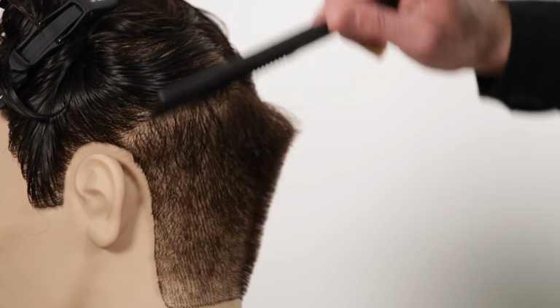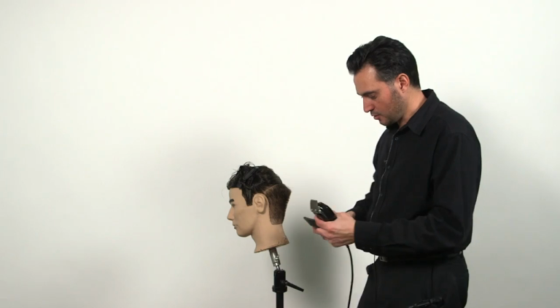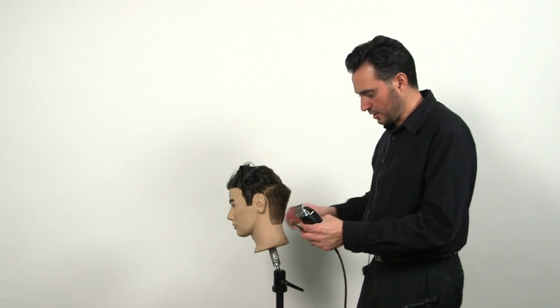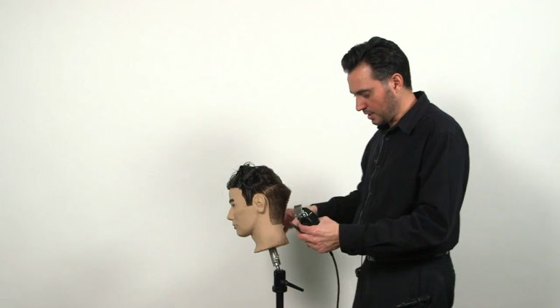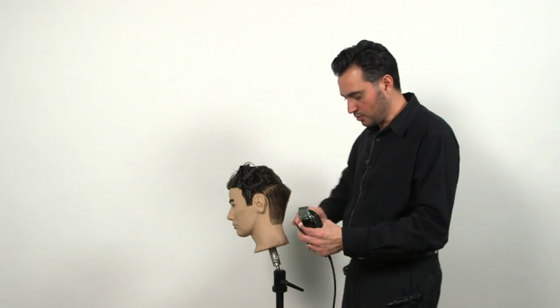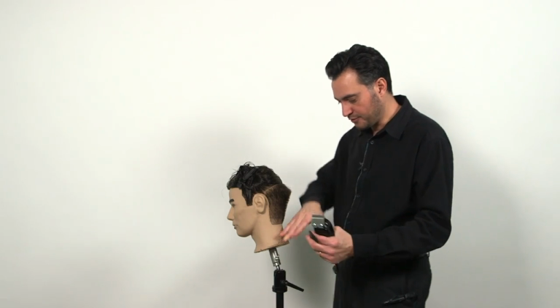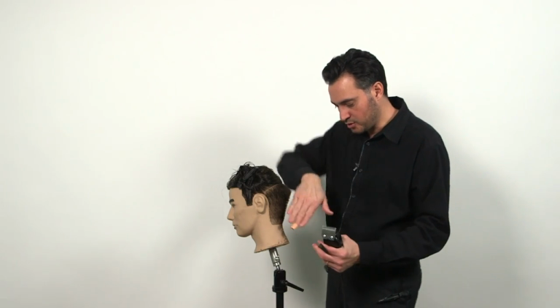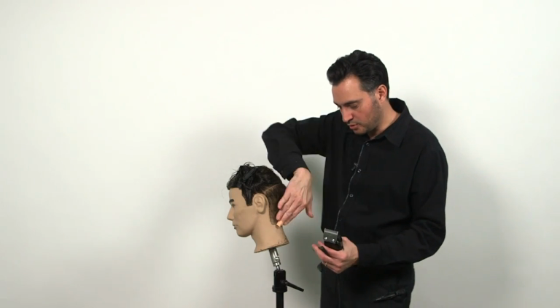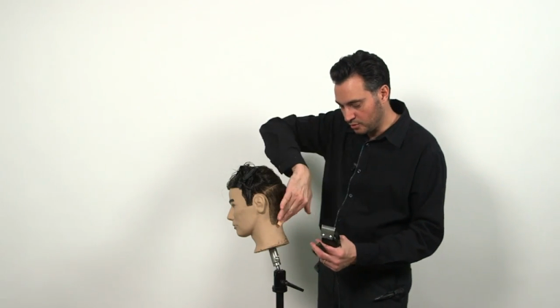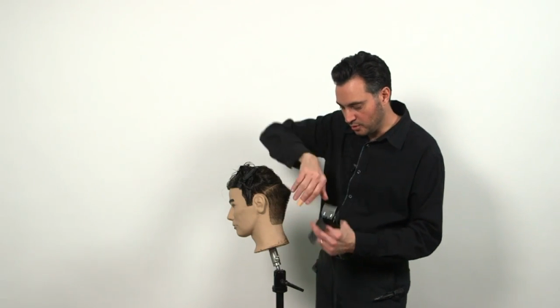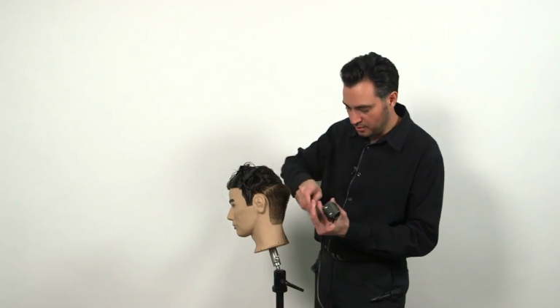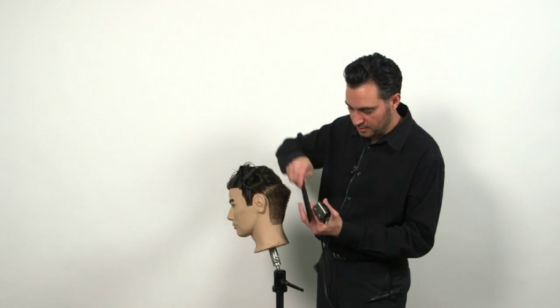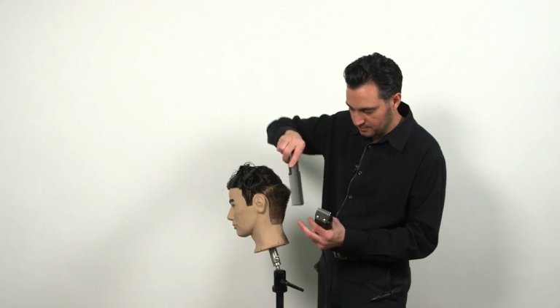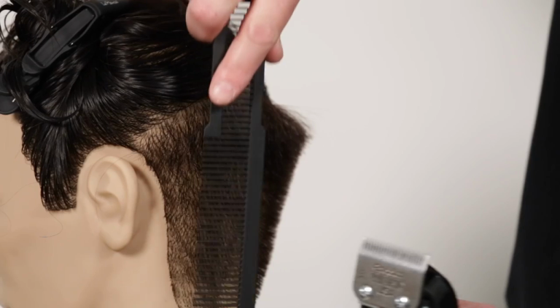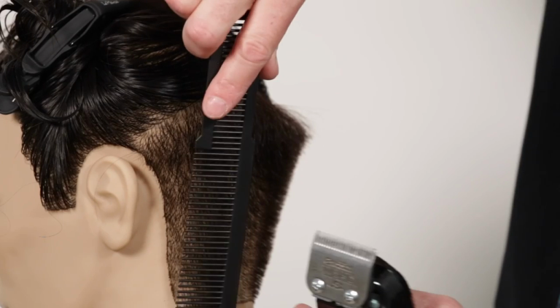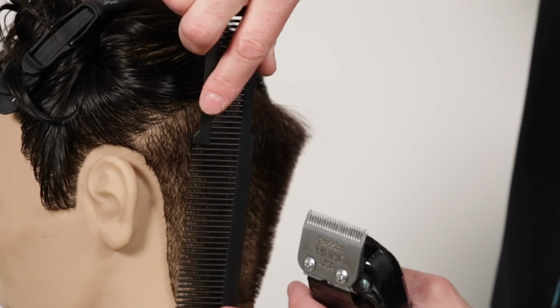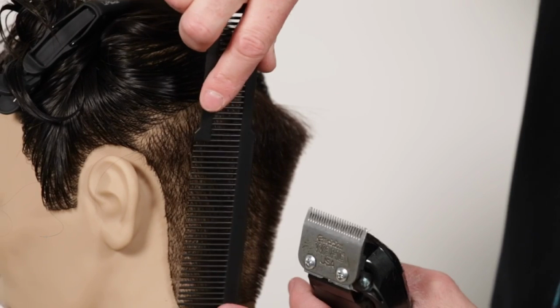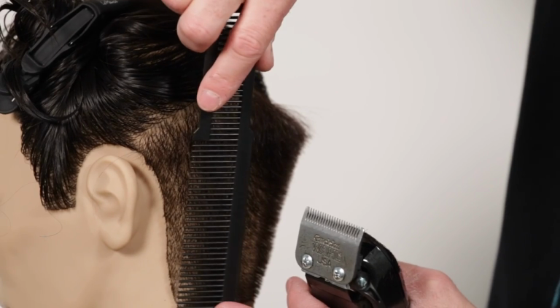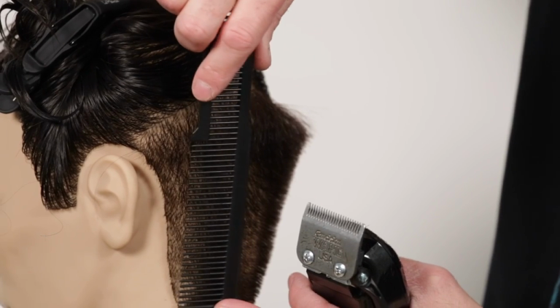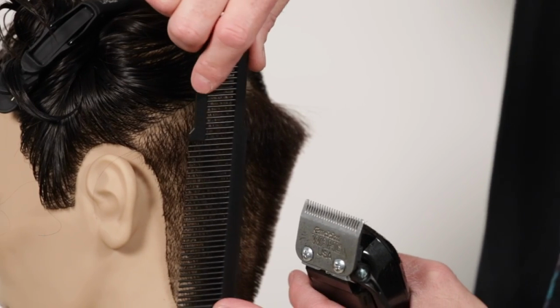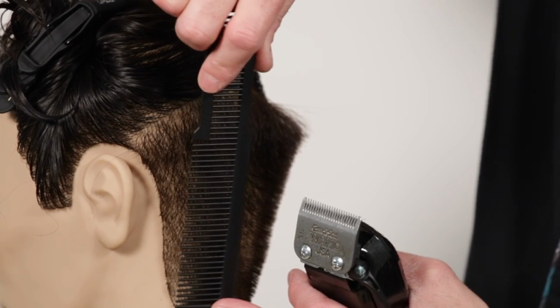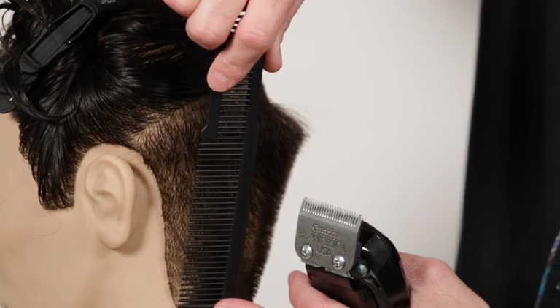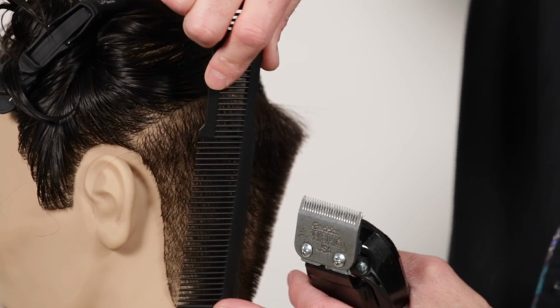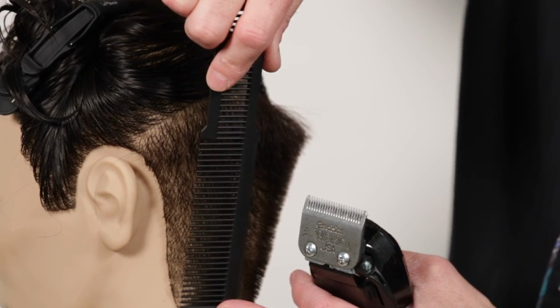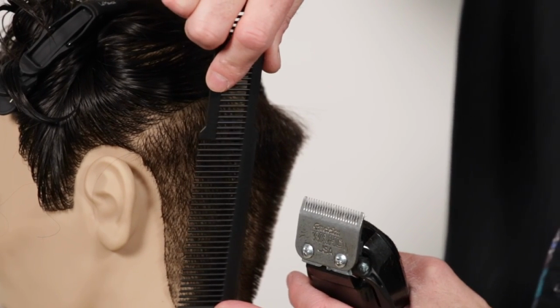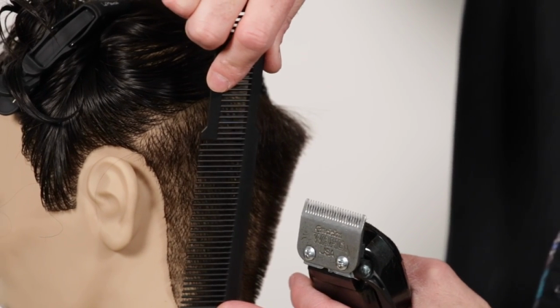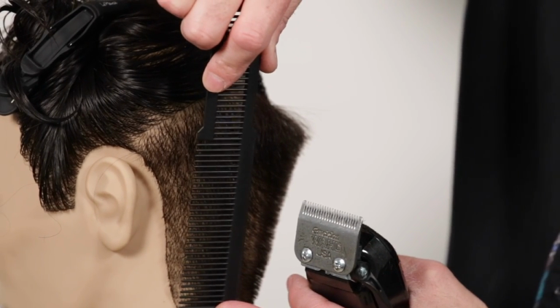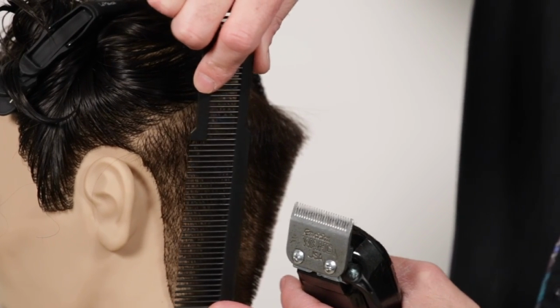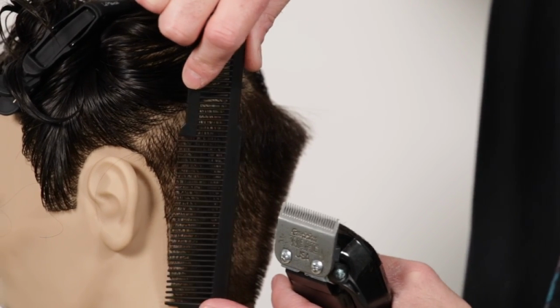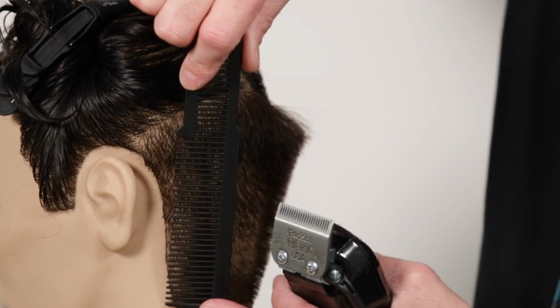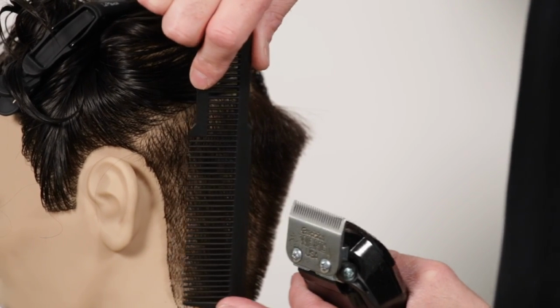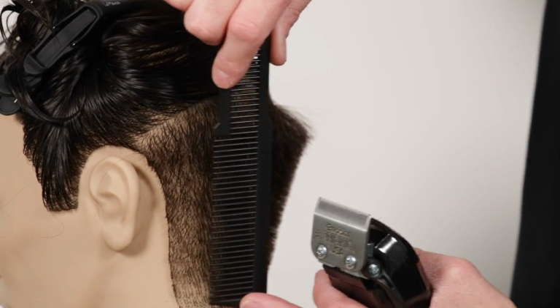The idea is to go from shorter to longer with the clipper. That's the technique for the clipper over comb.